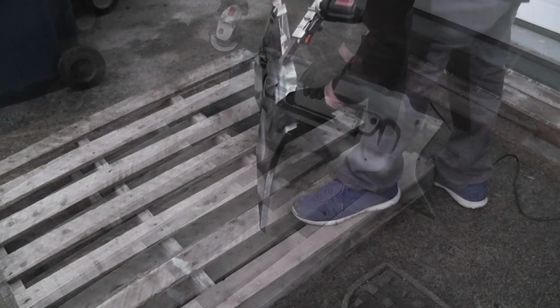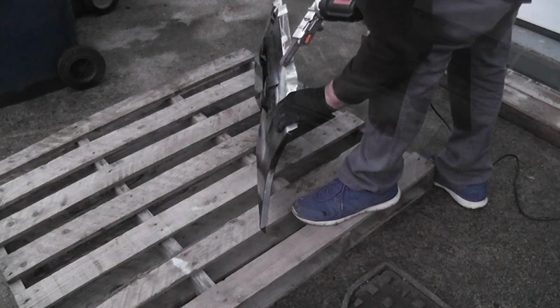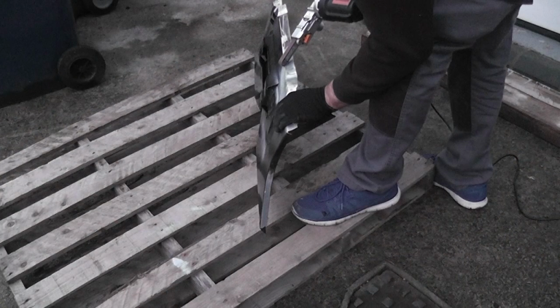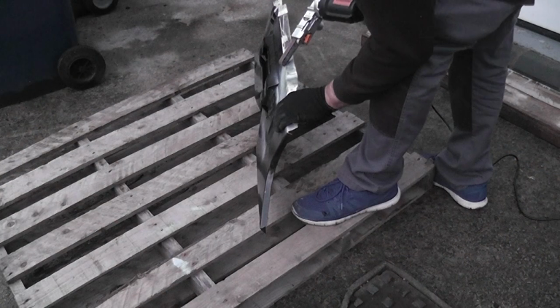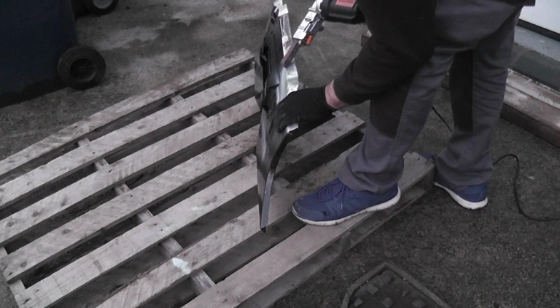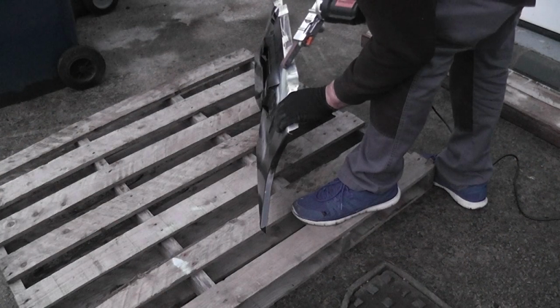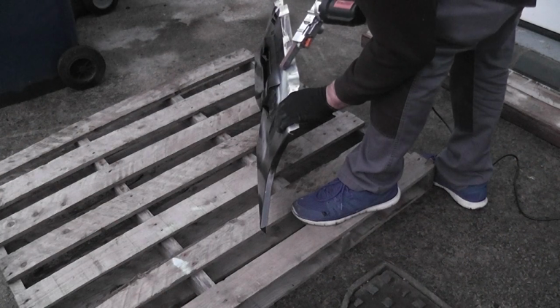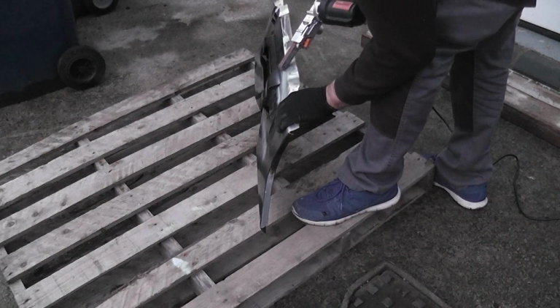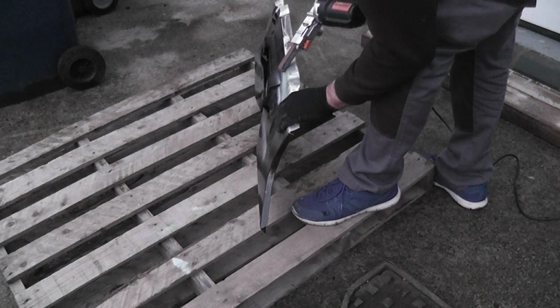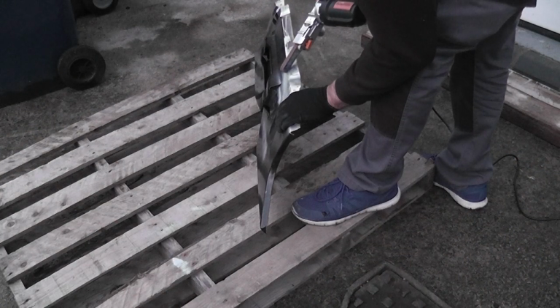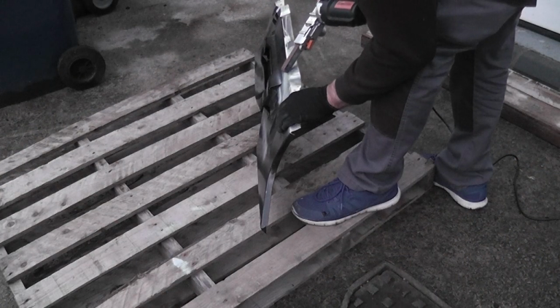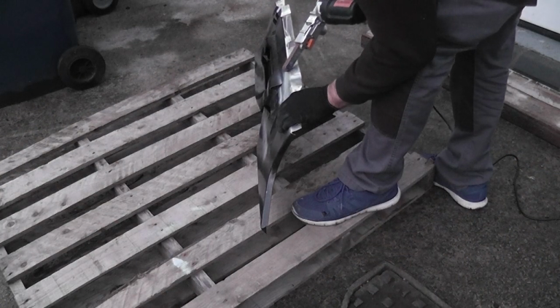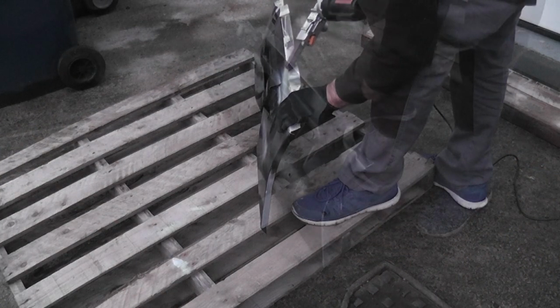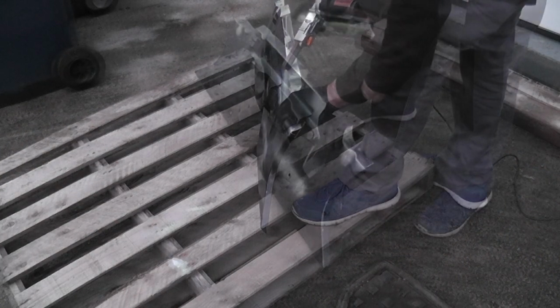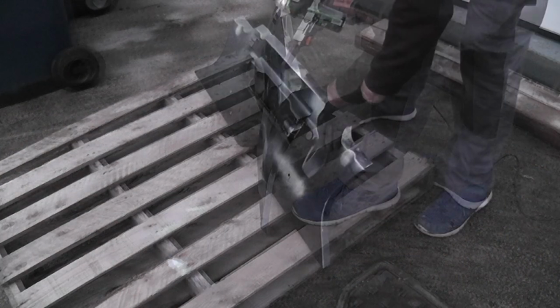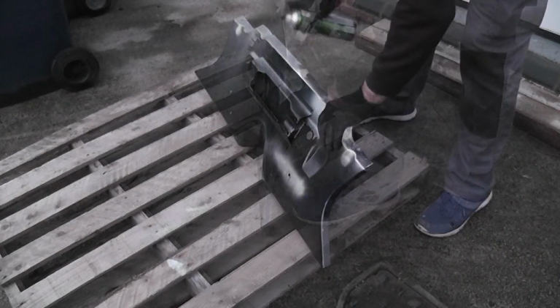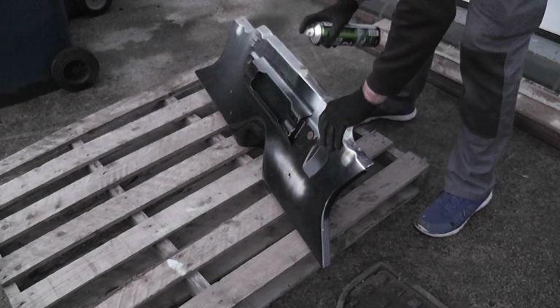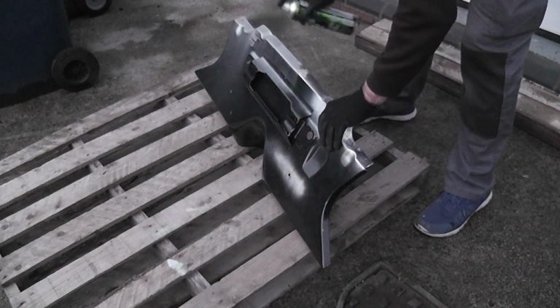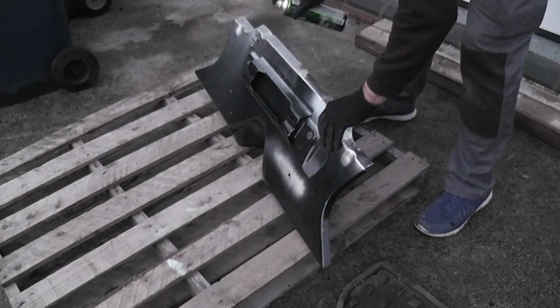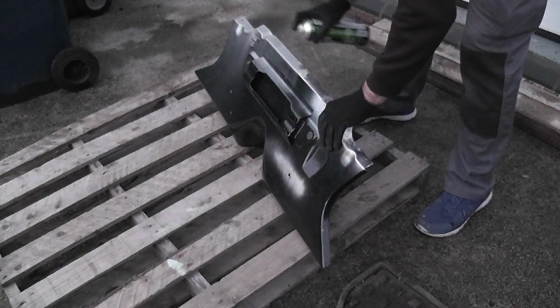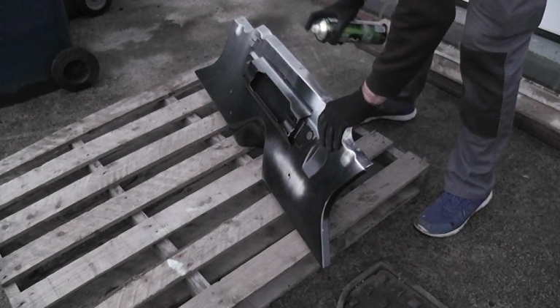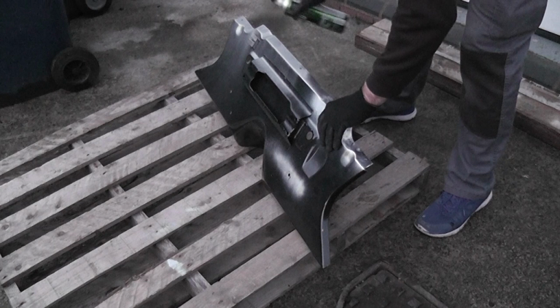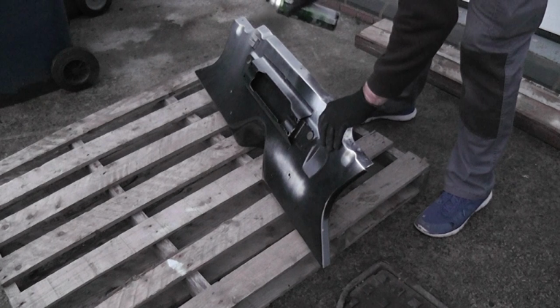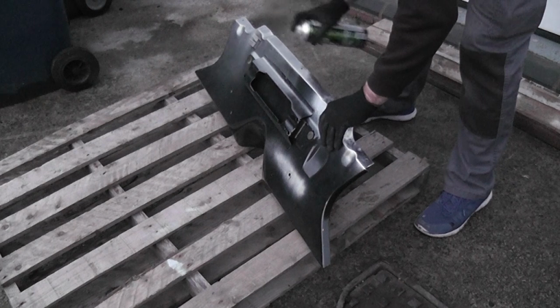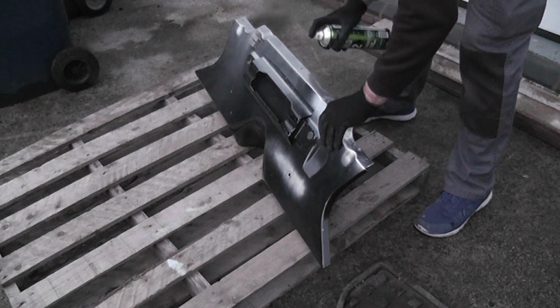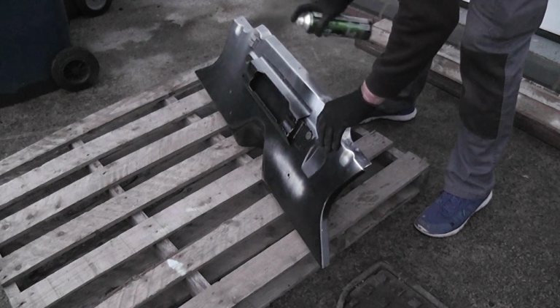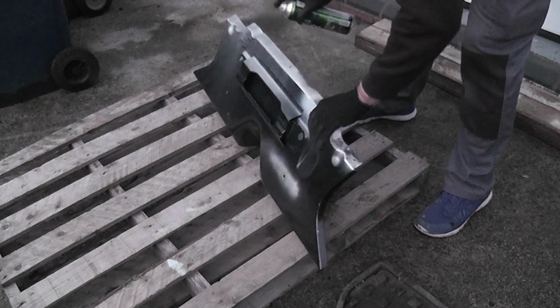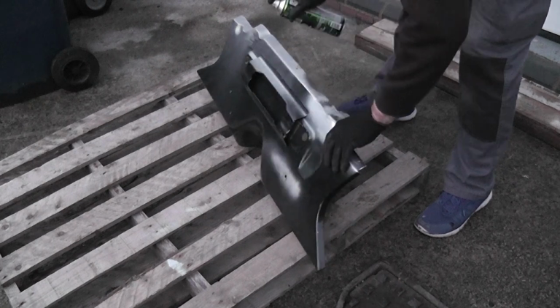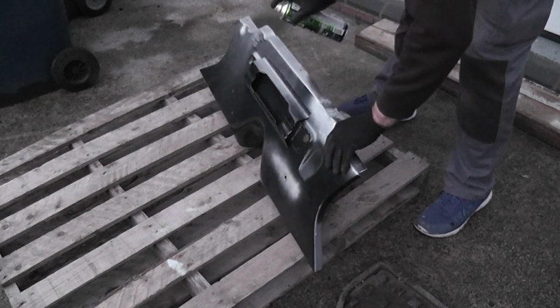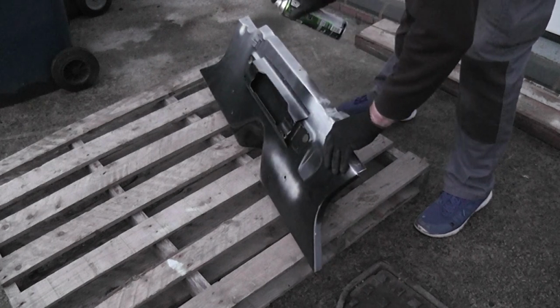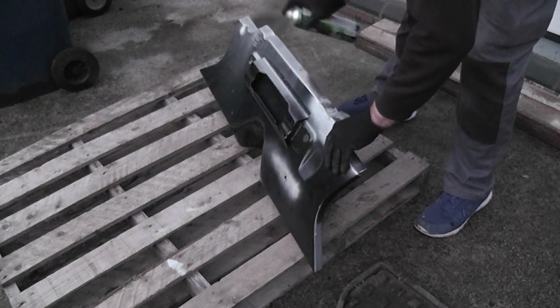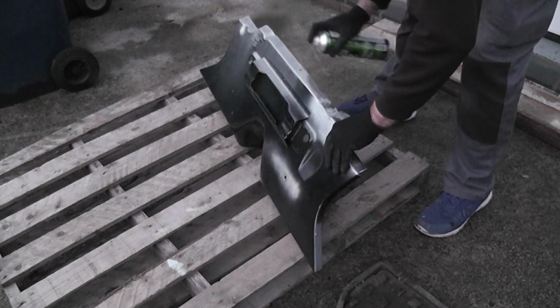If you remember from the last episode, I forgot to remove the paint. The first job was to get it back to bare metal and add weld through primer.